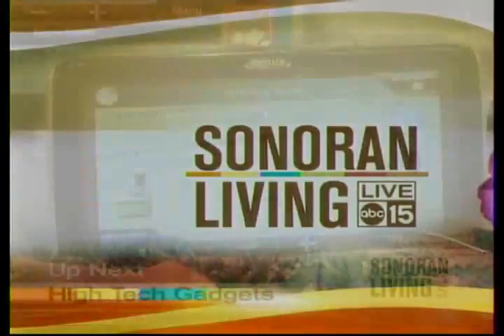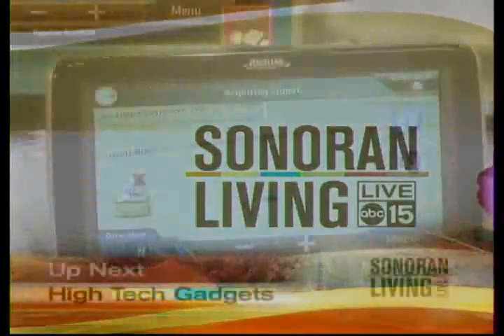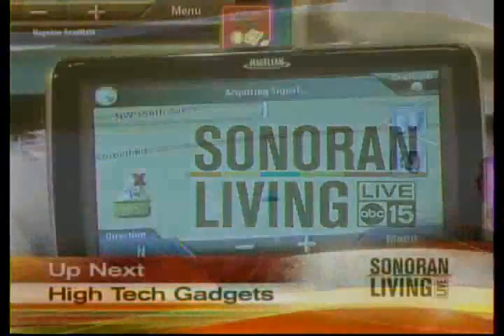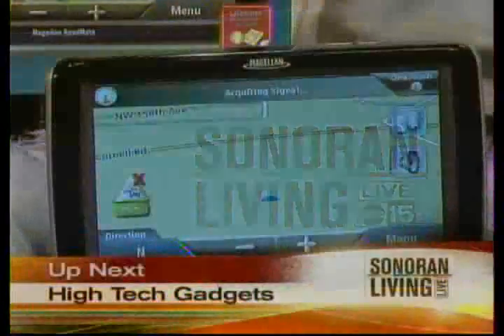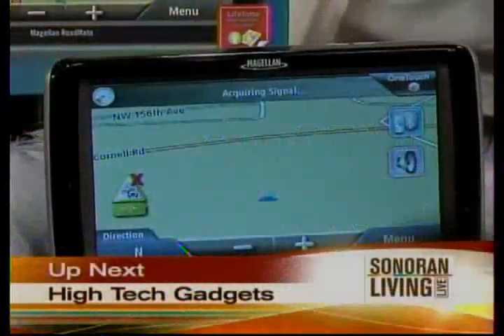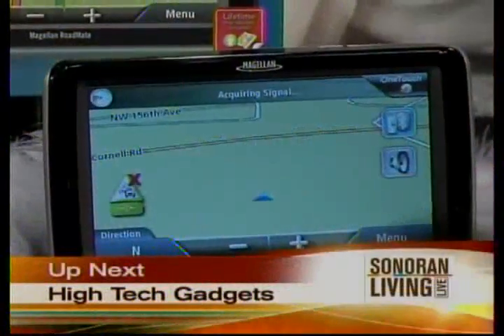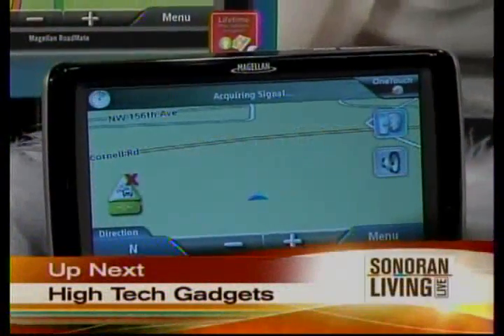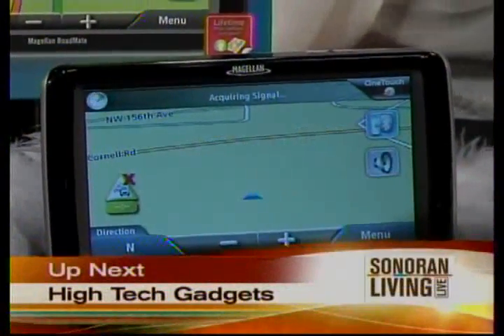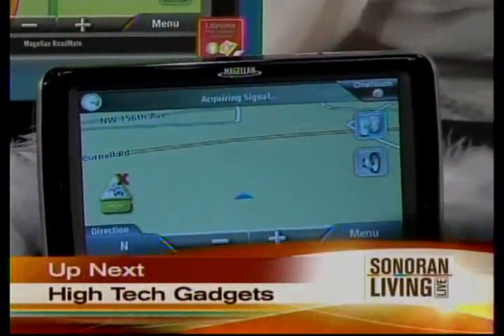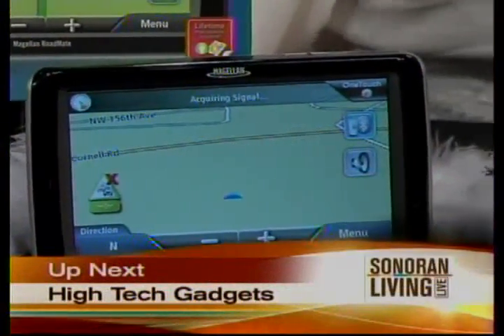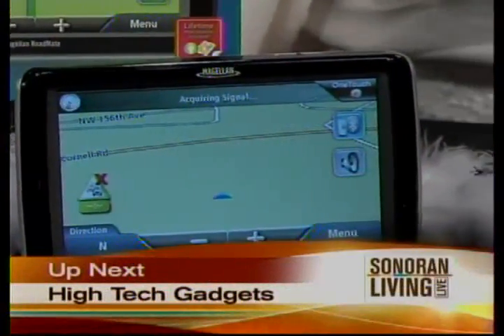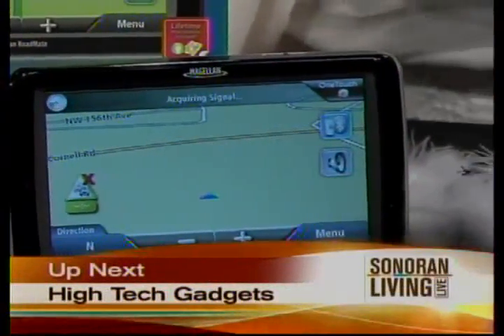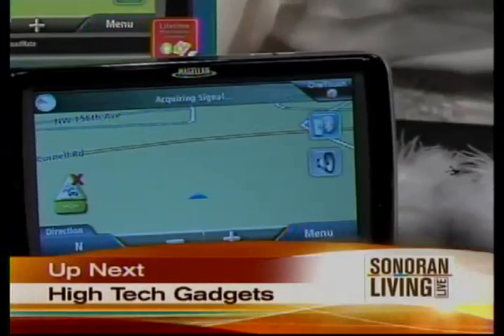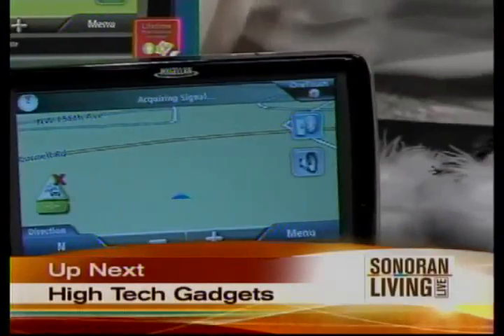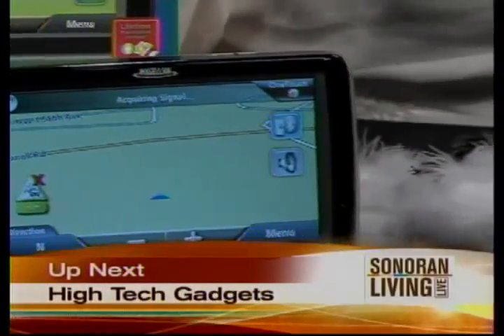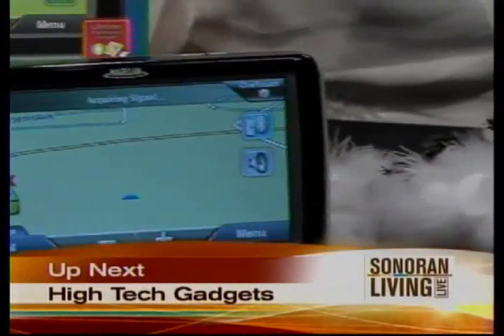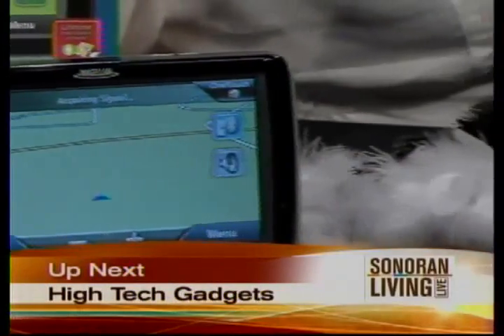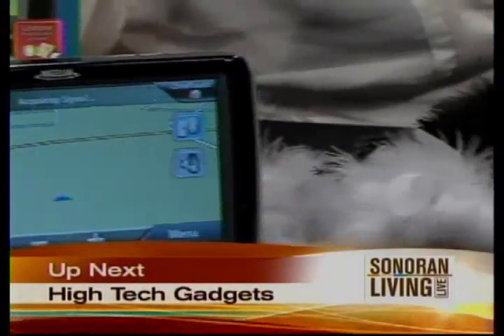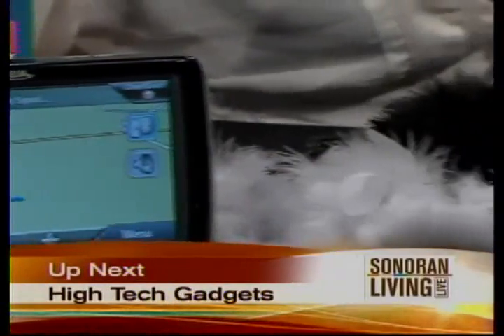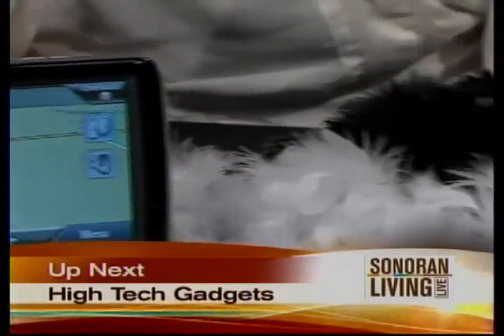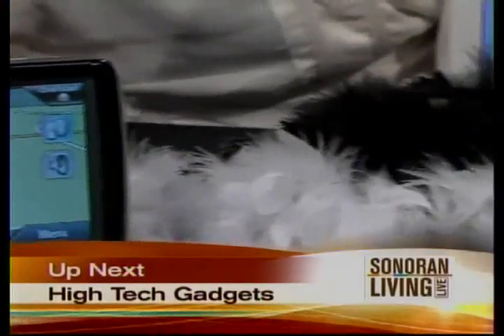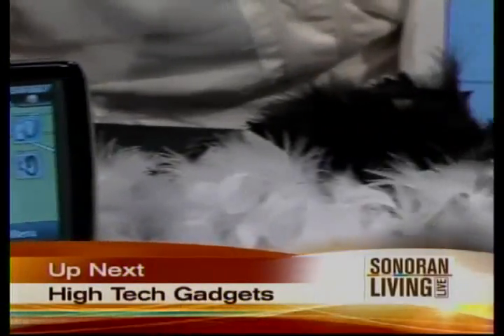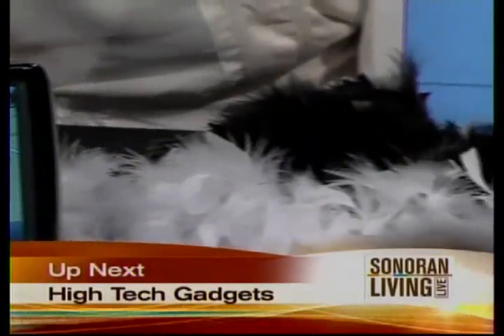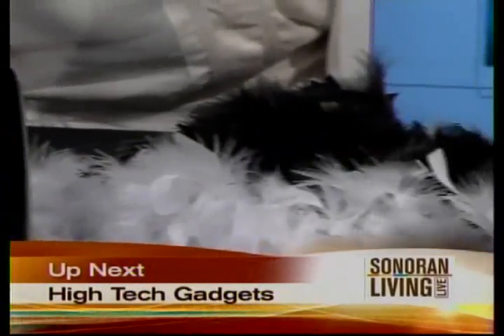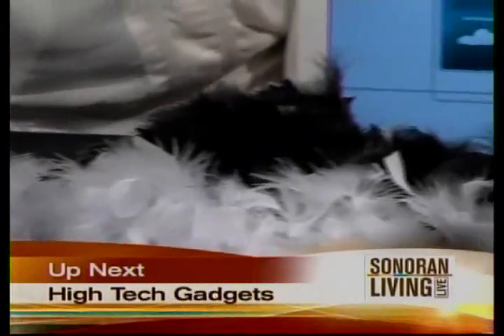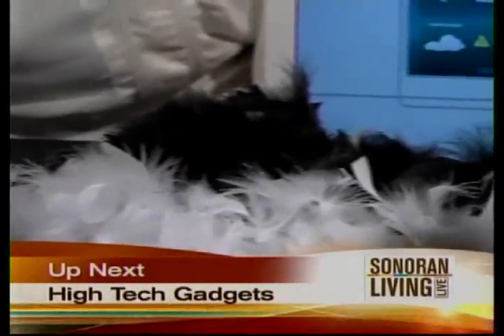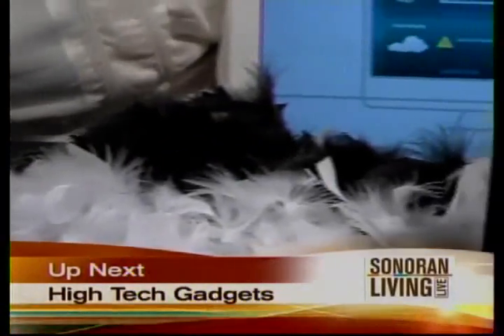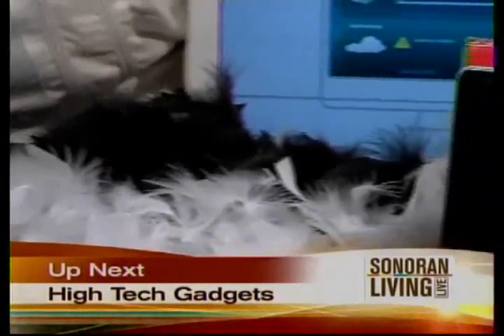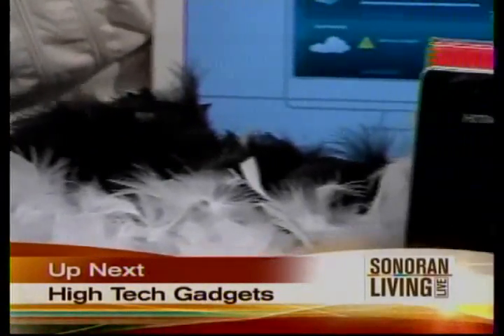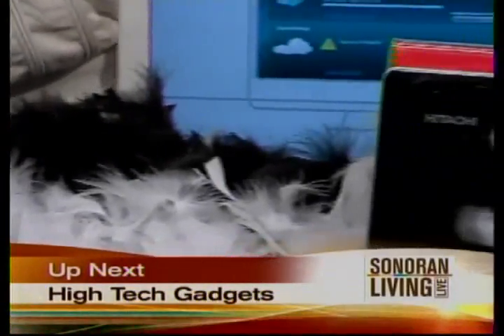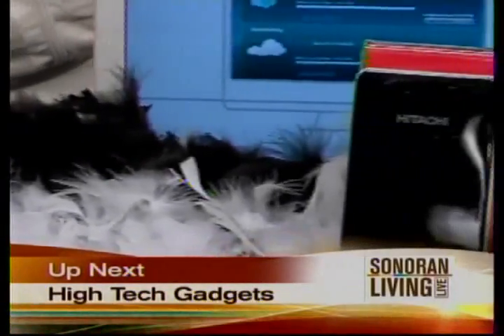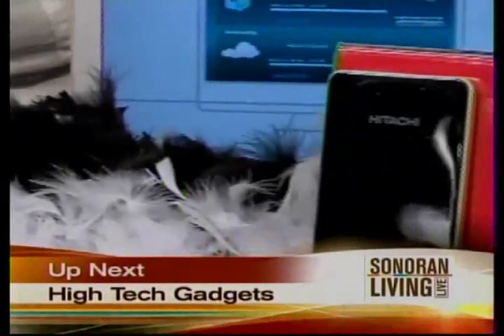Andy, I know that you kind of like gadgets and cool things, so all you techies, stick around. Coming up next, we're showing you the hottest new items on the market with a gadget girl.